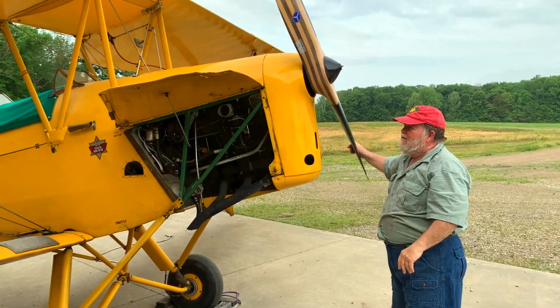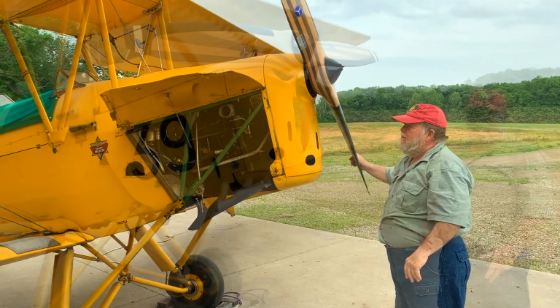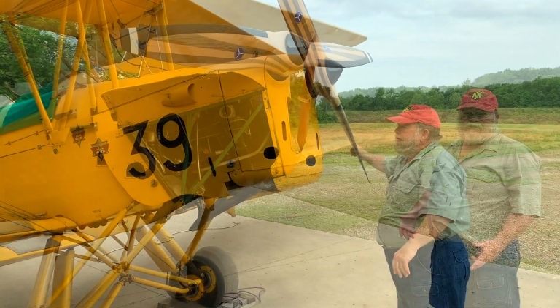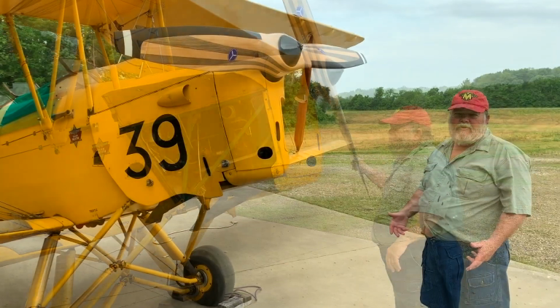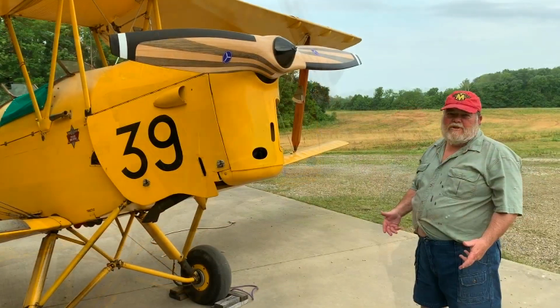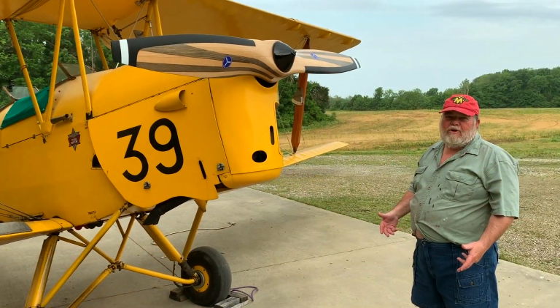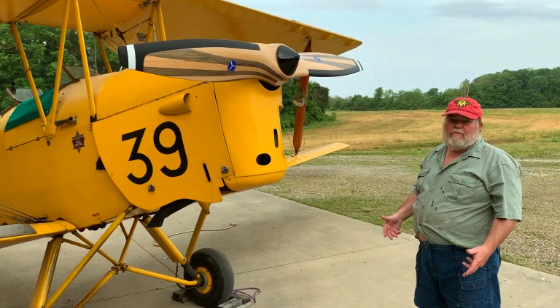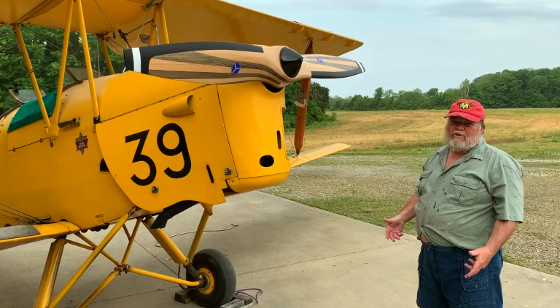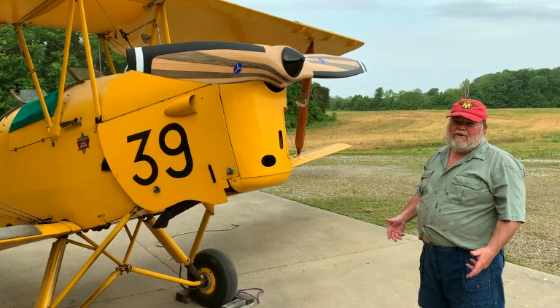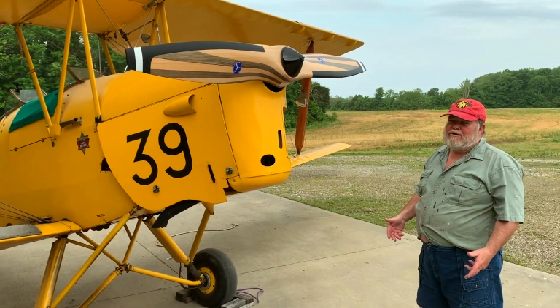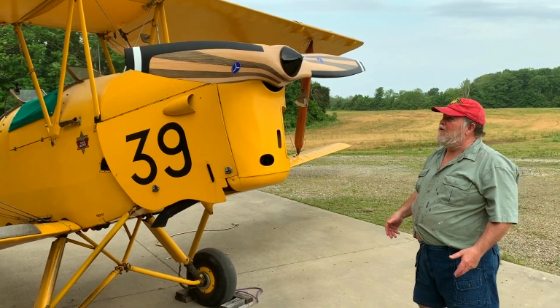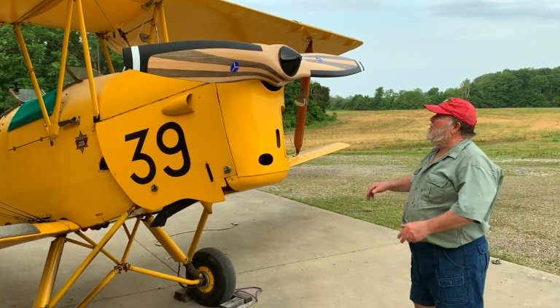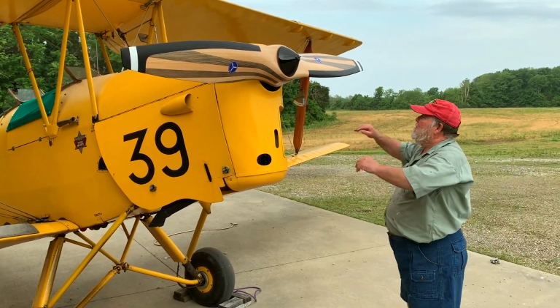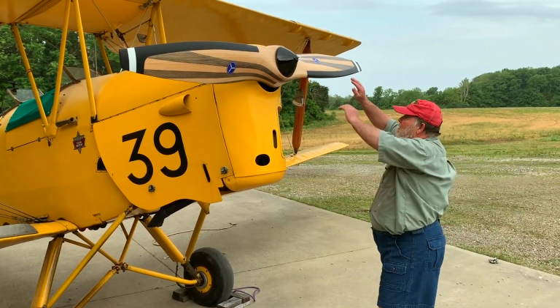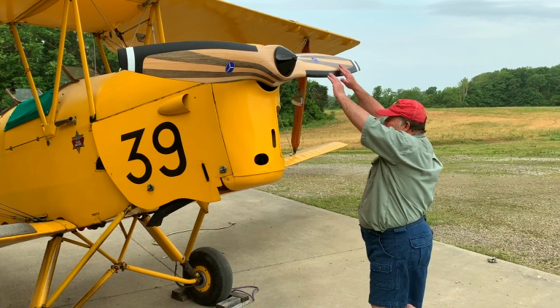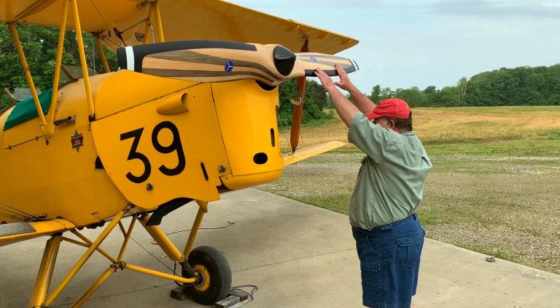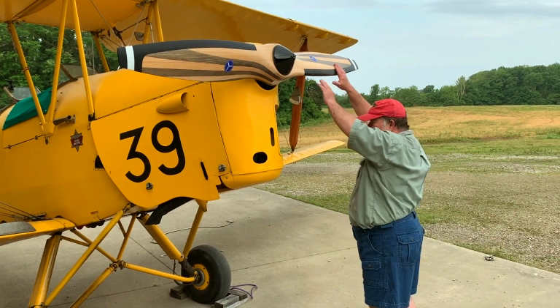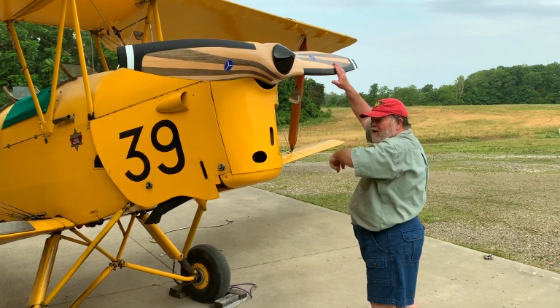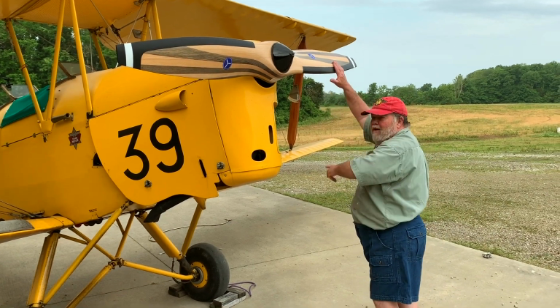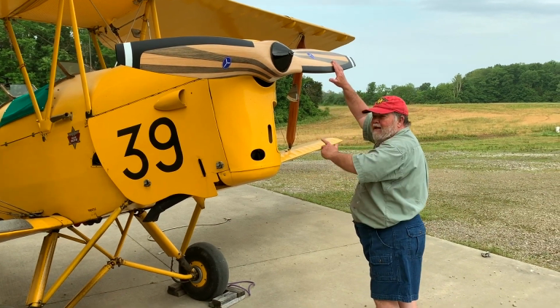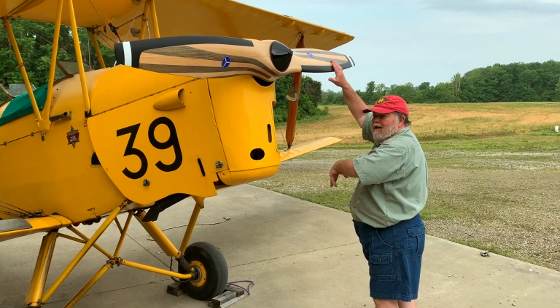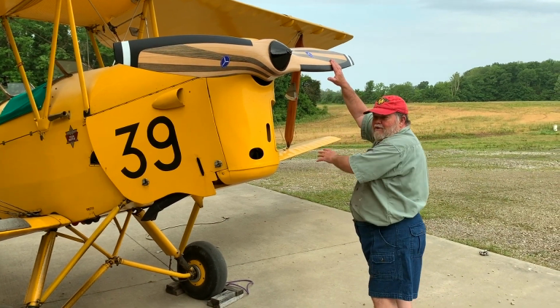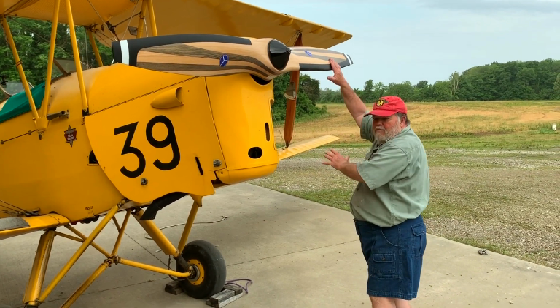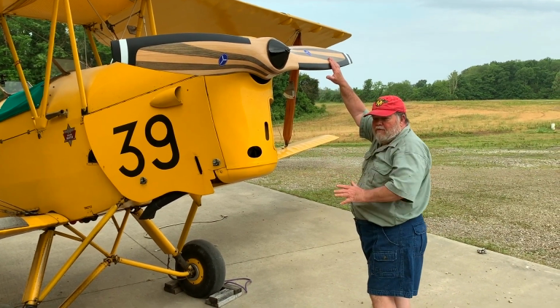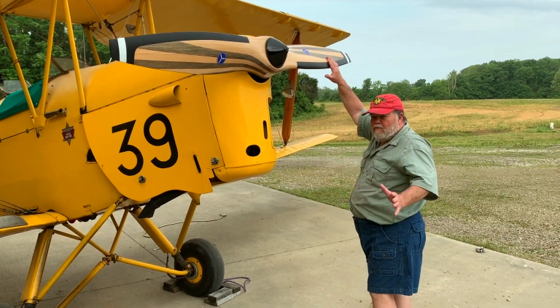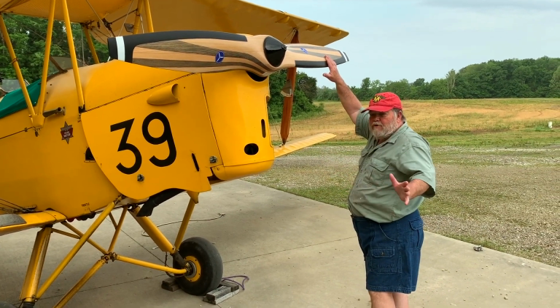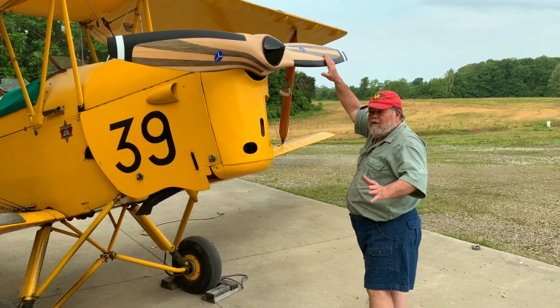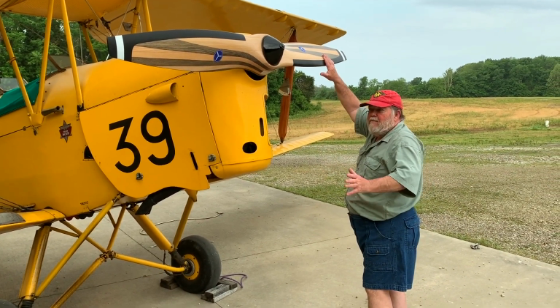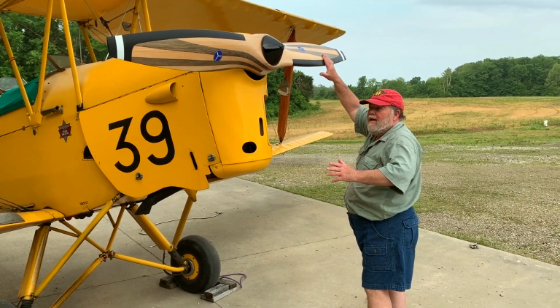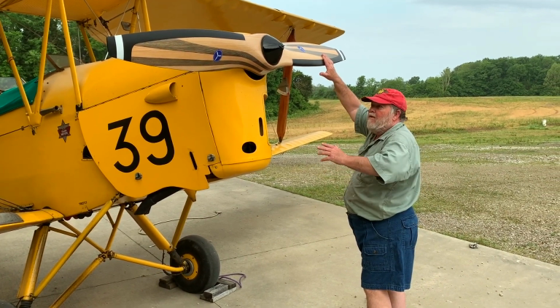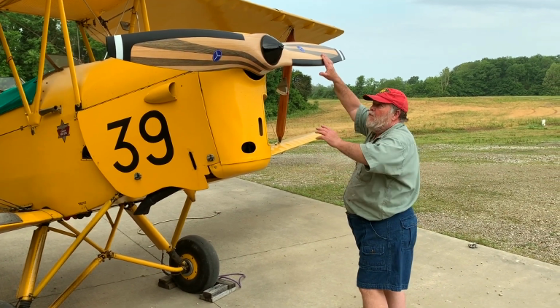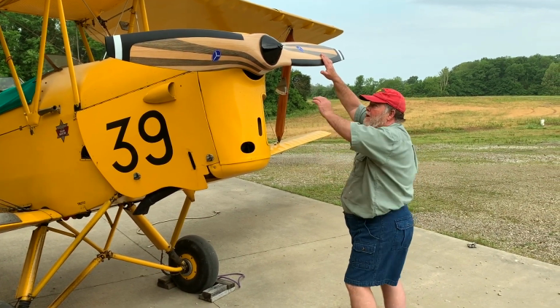This is known as an Armstrong starter. You kick your leg out — you want to force yourself back out of the way.